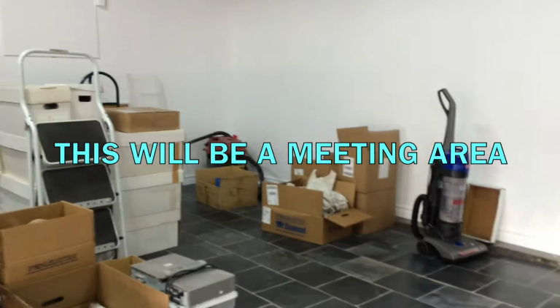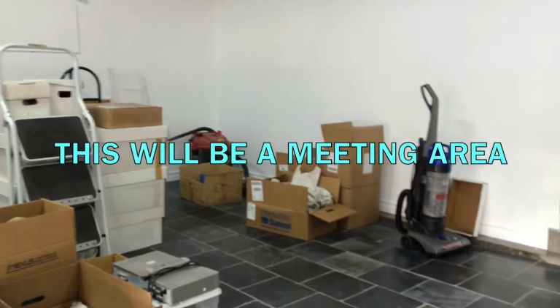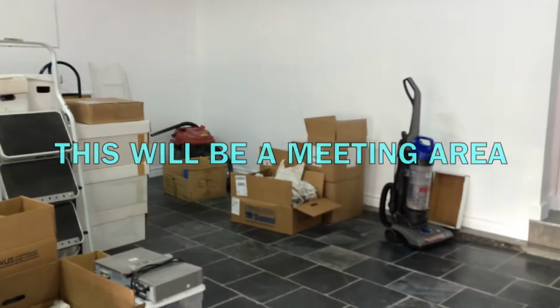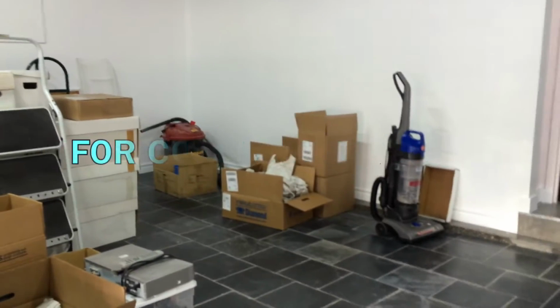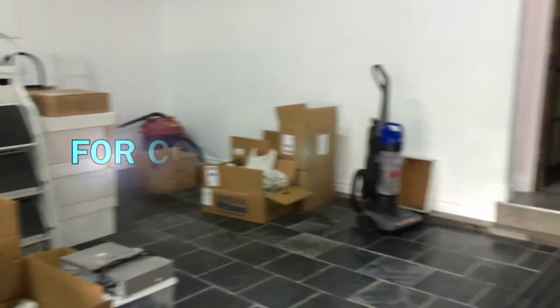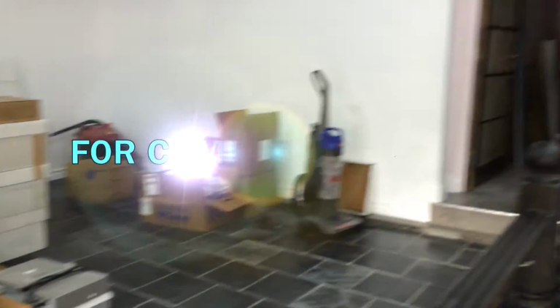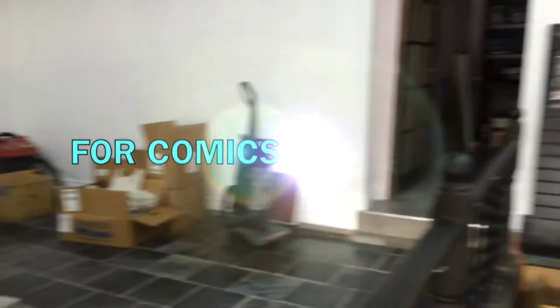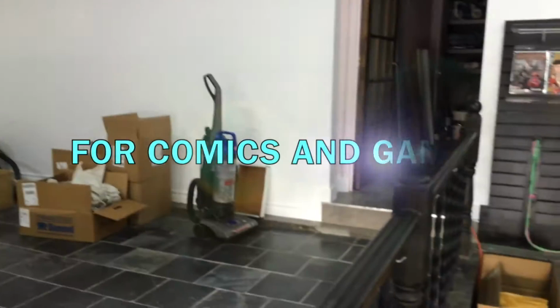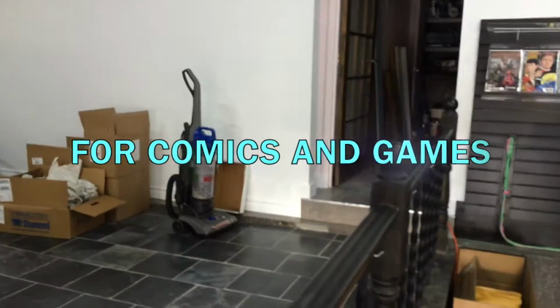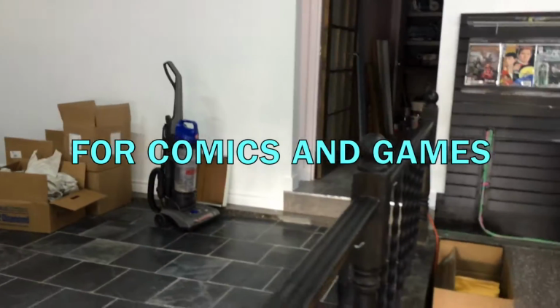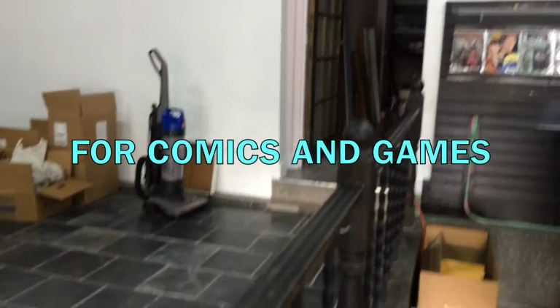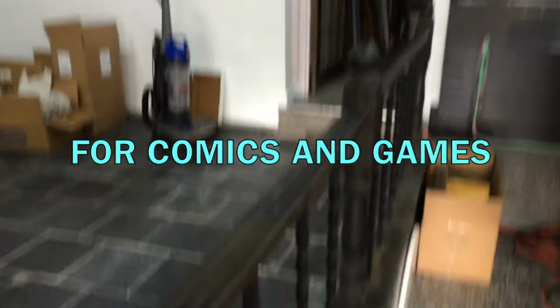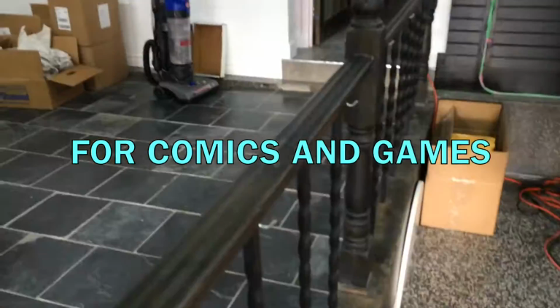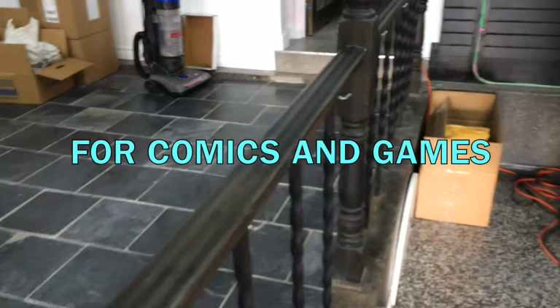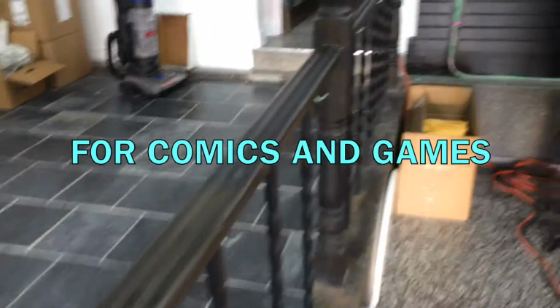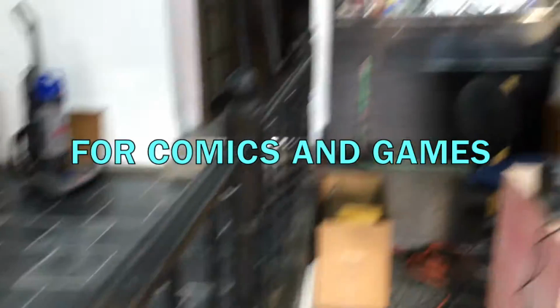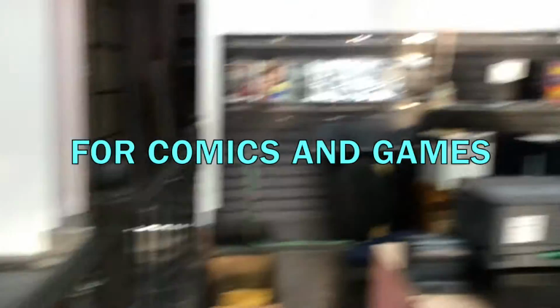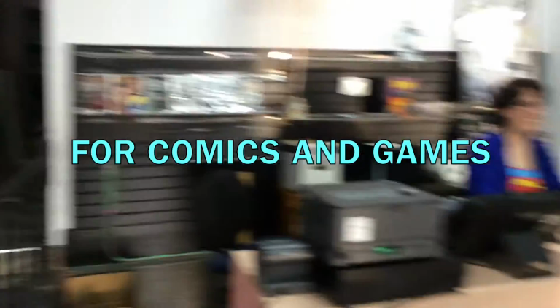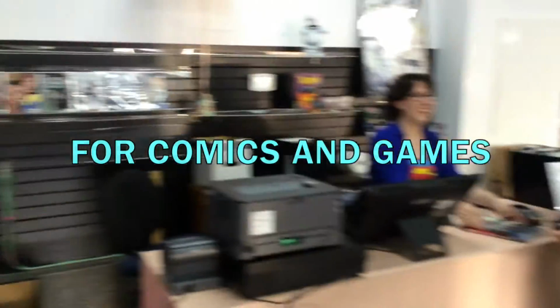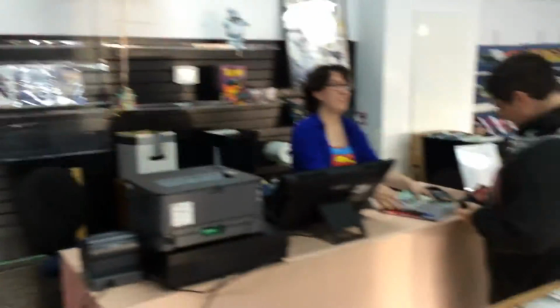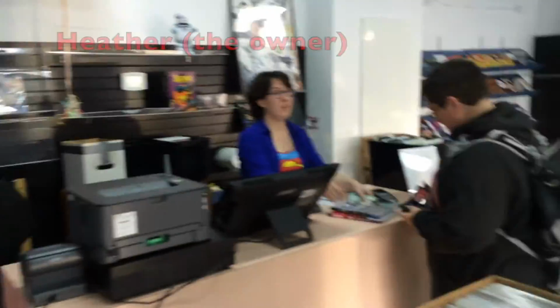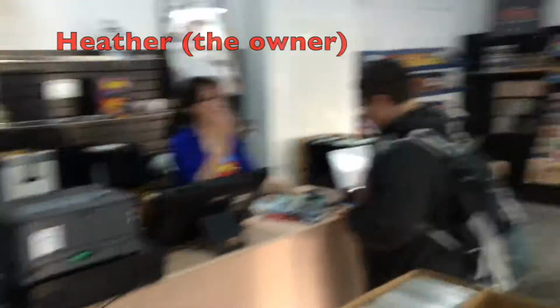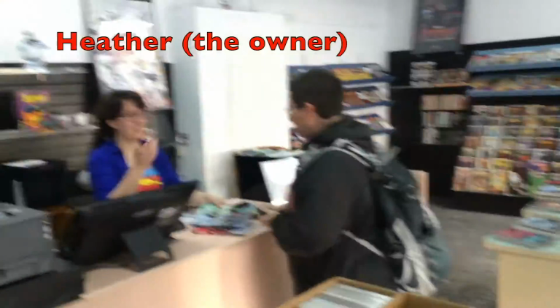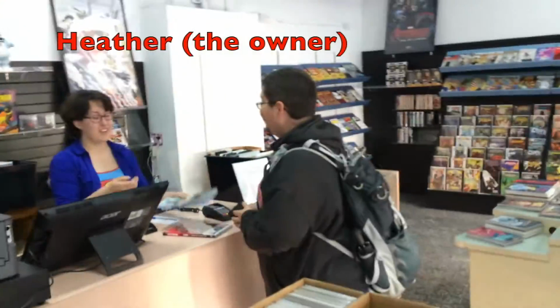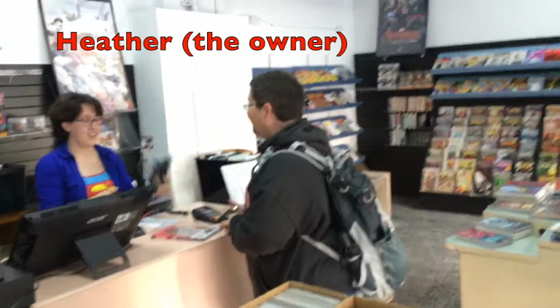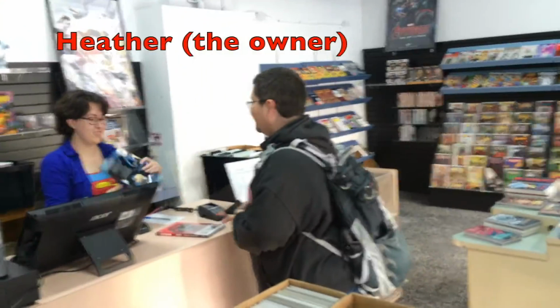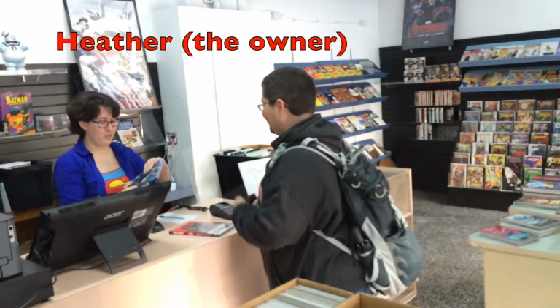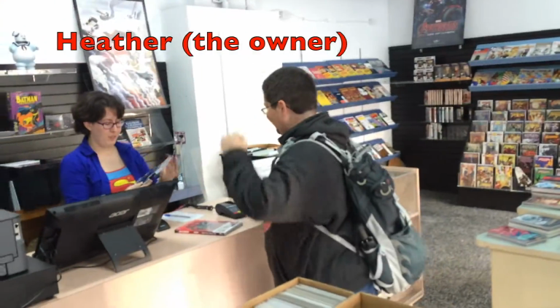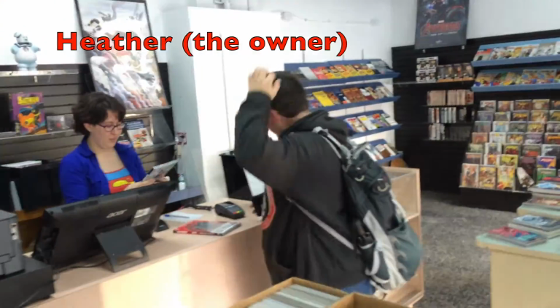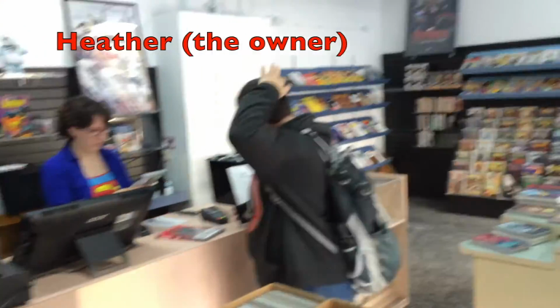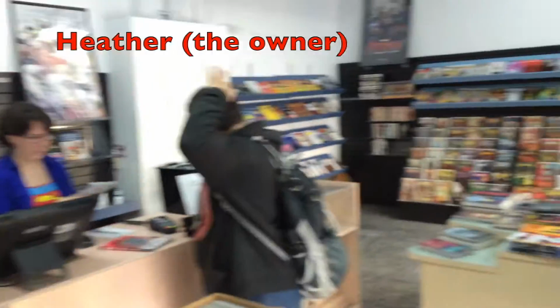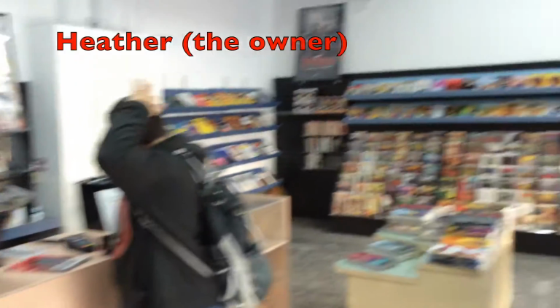We don't have a sign yet, so nobody knows where it is. Yeah, it'll be great.